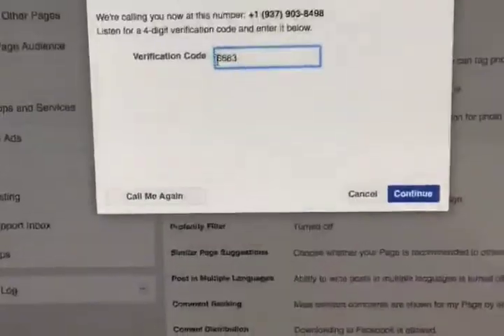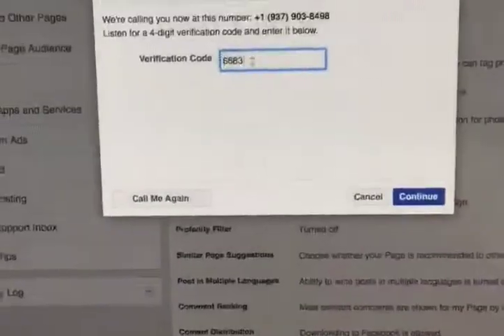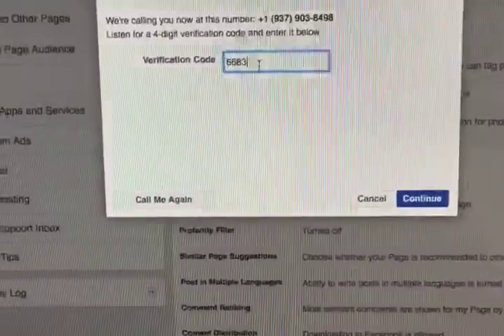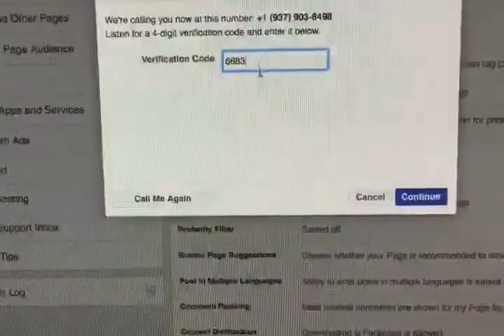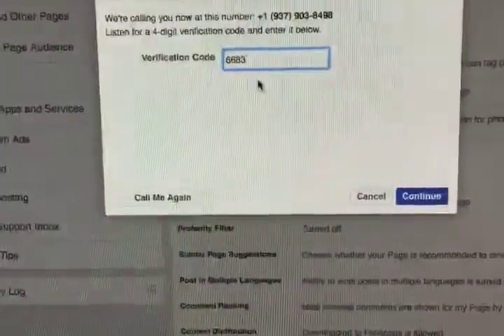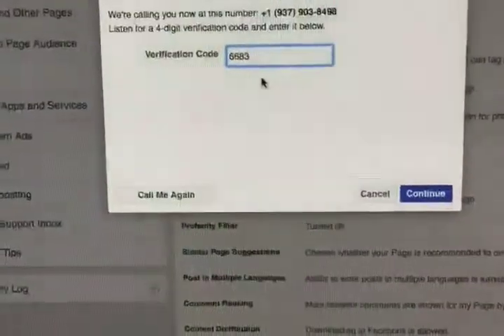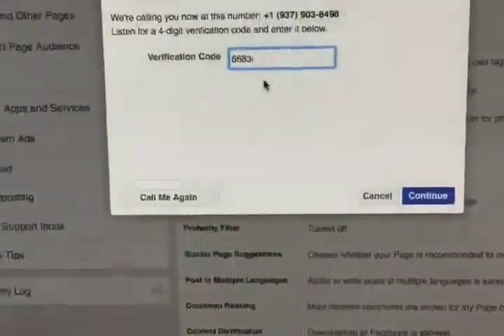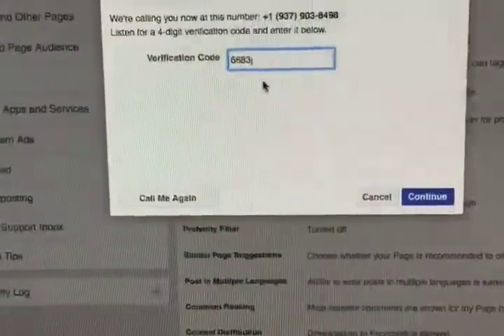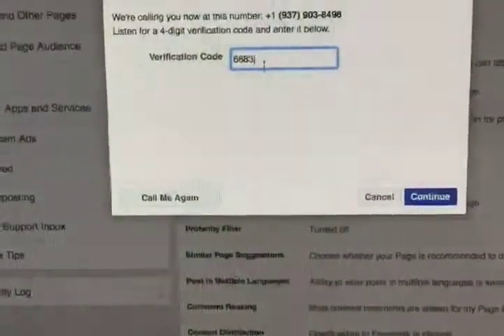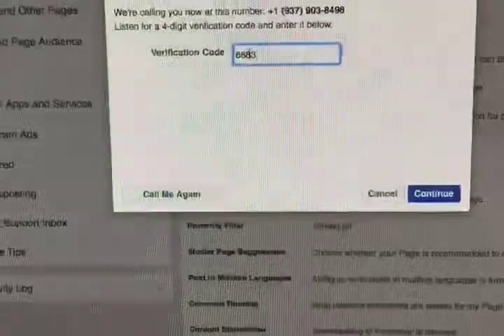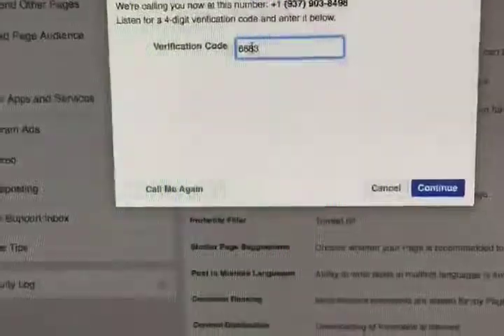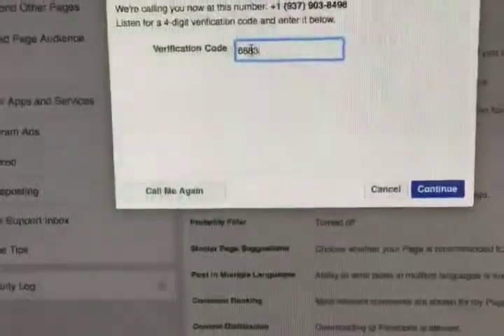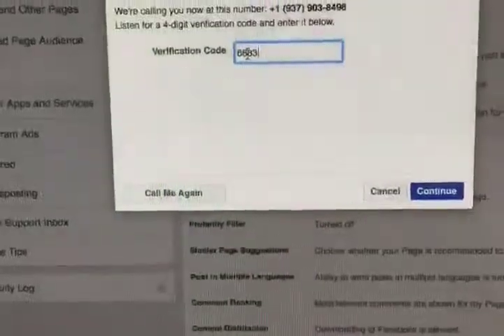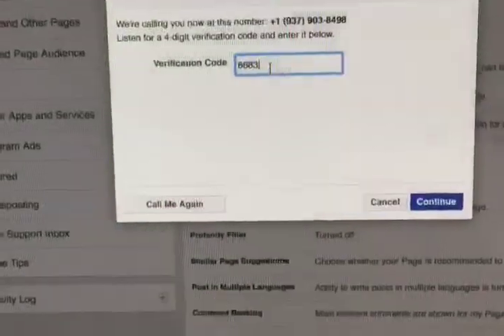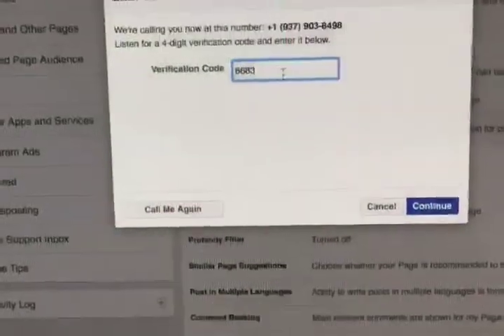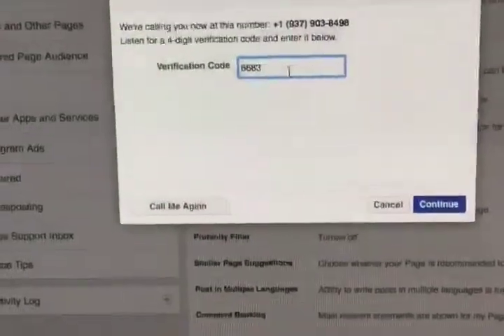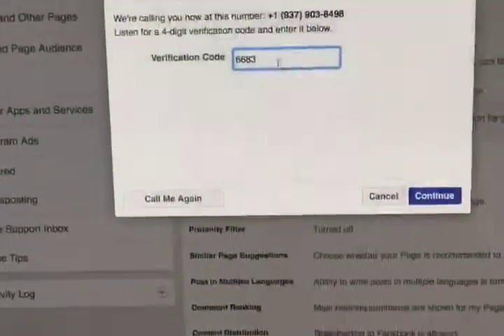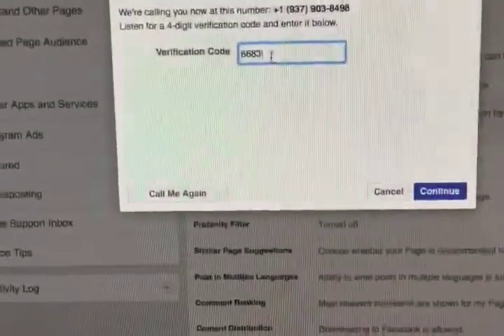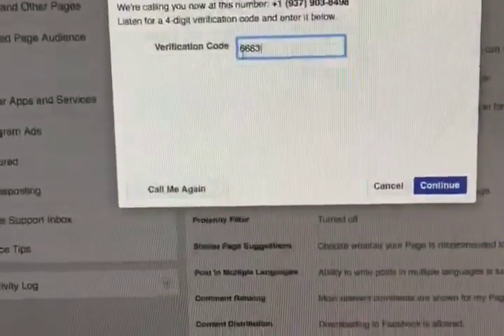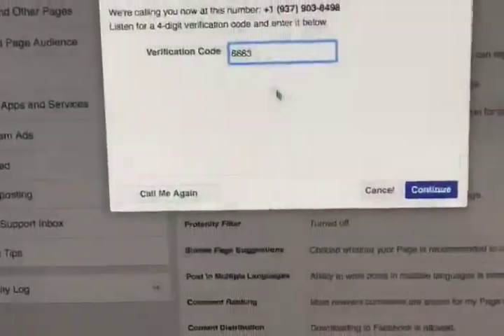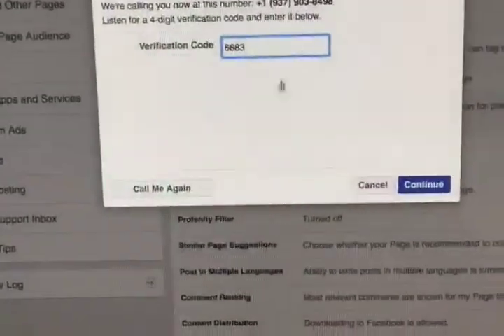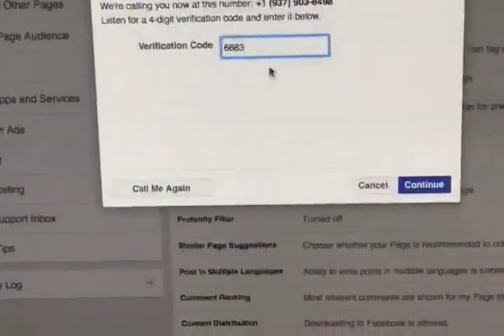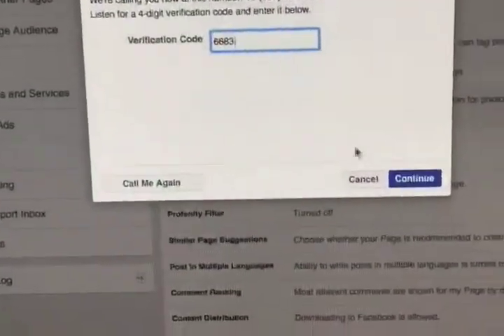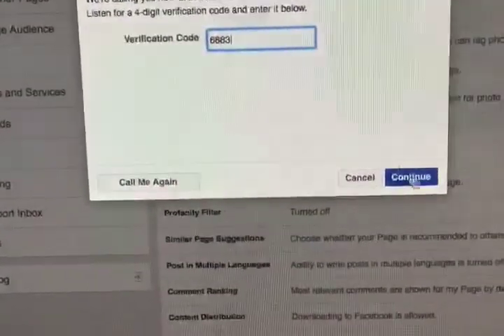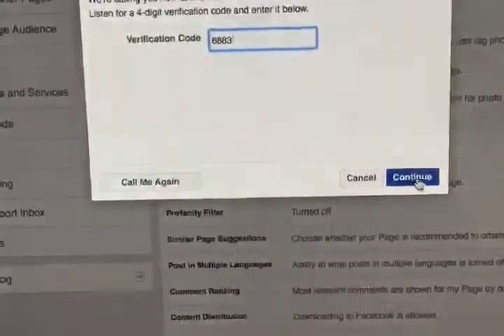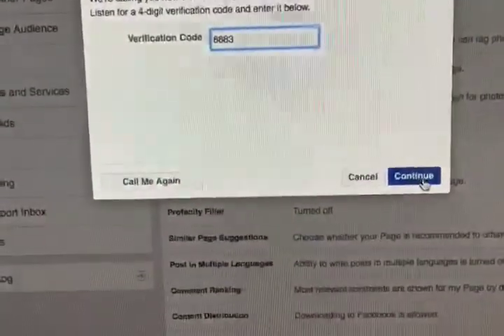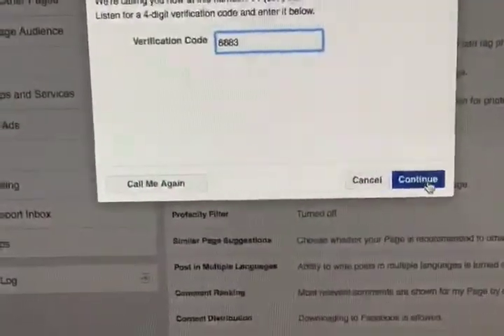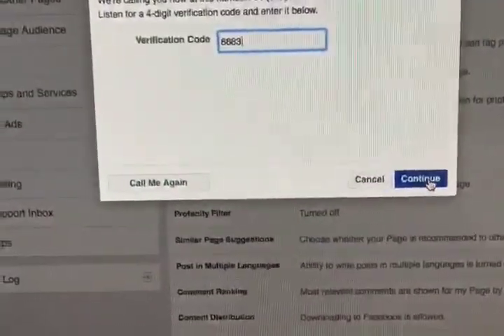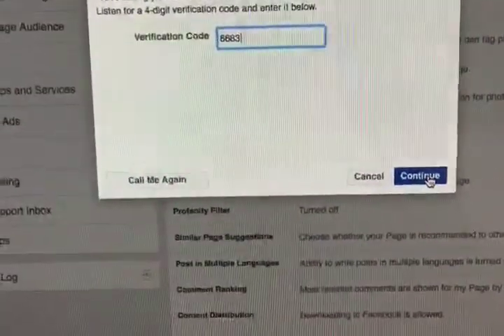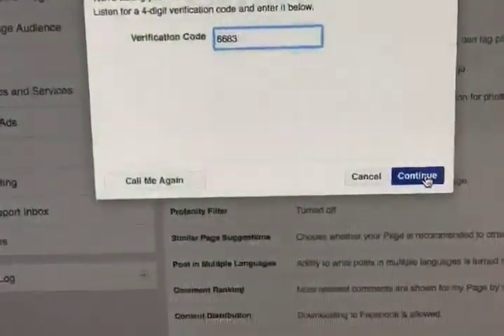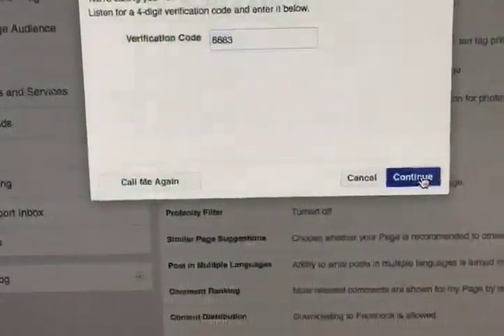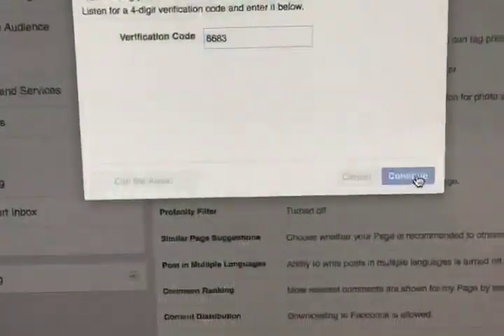Facebook called with the code and then he texted me the code. I entered it. Now I'm going to click Continue.